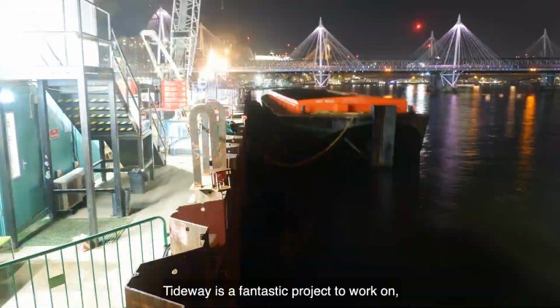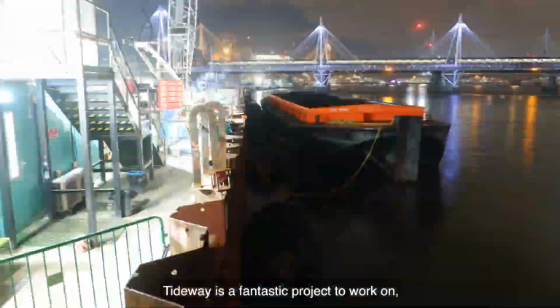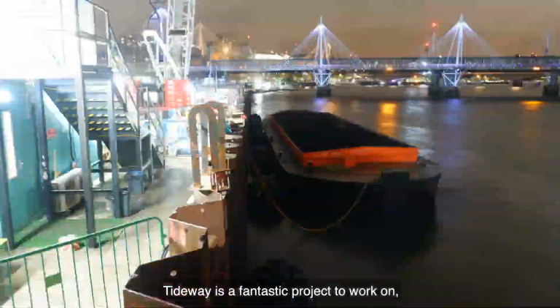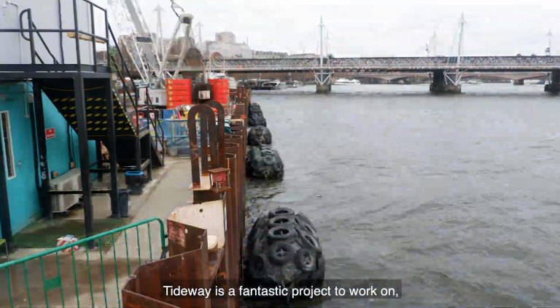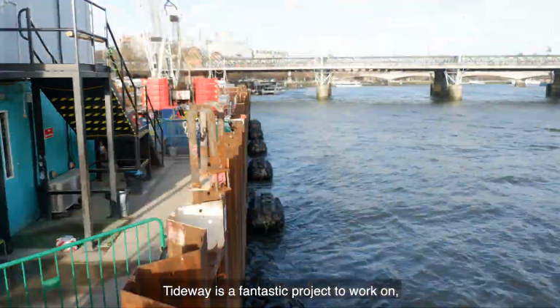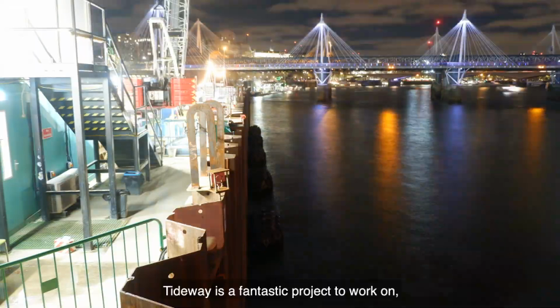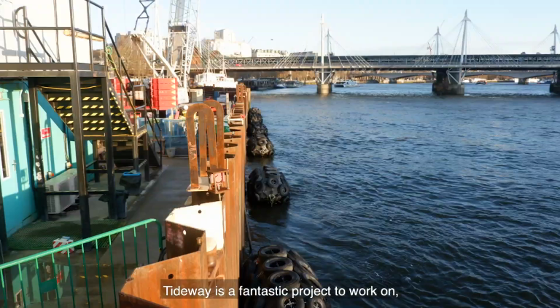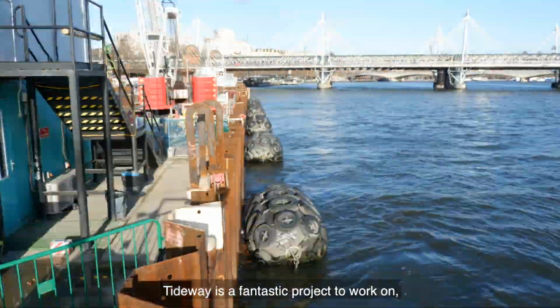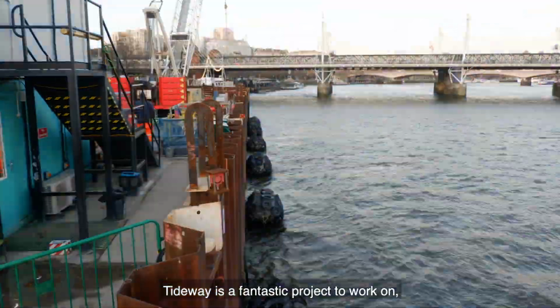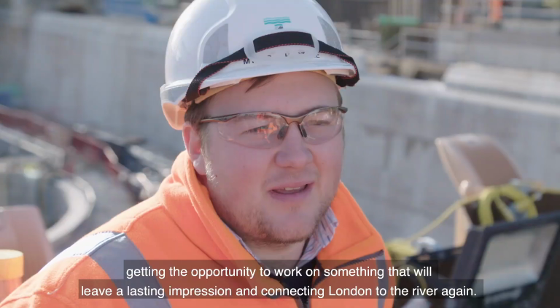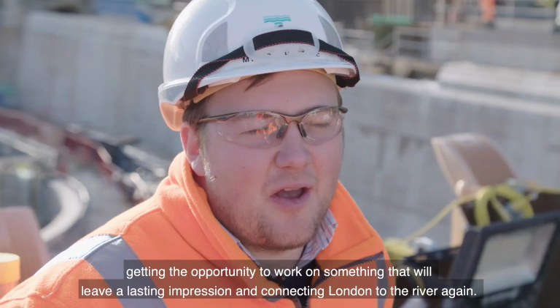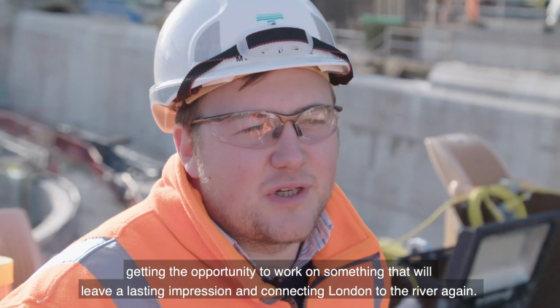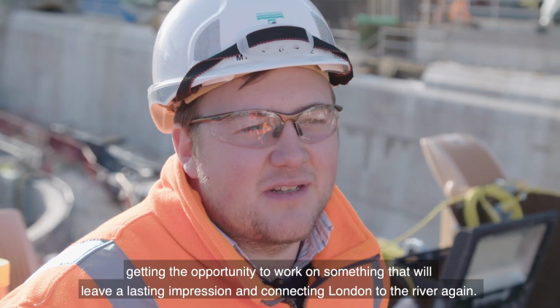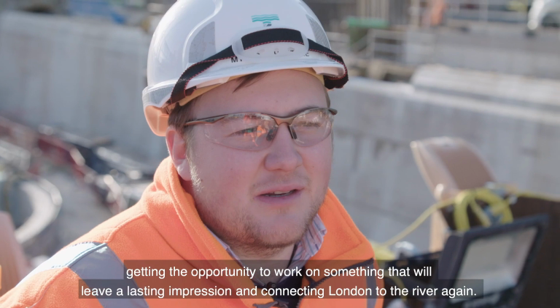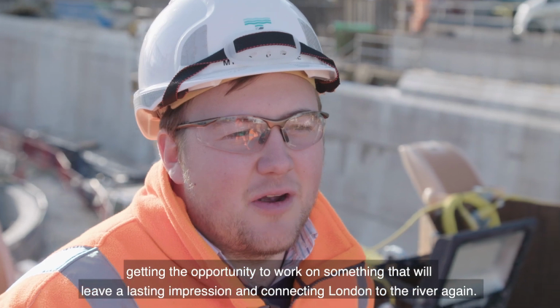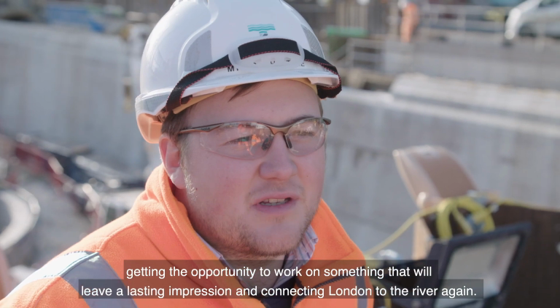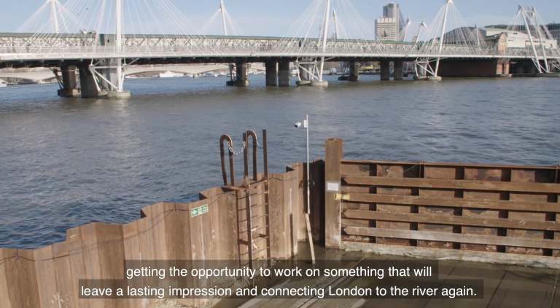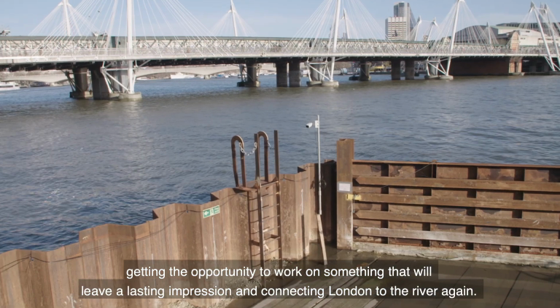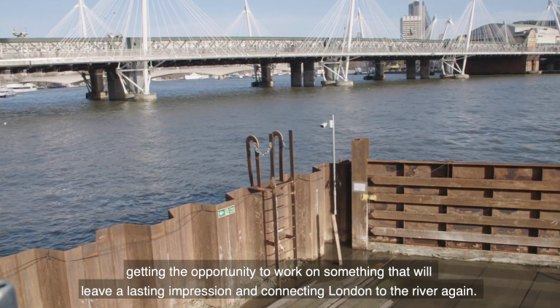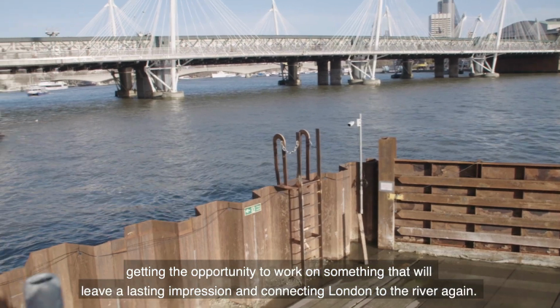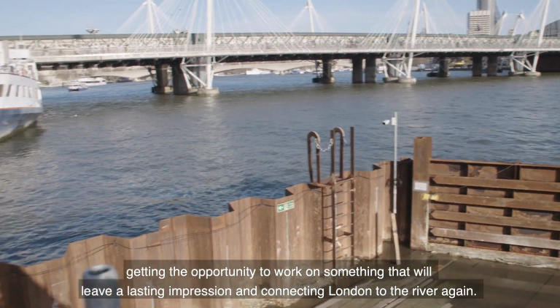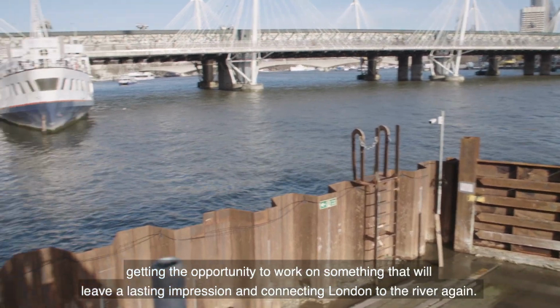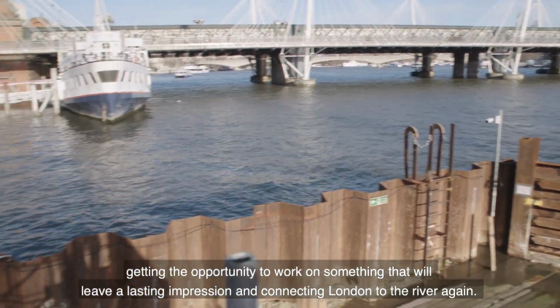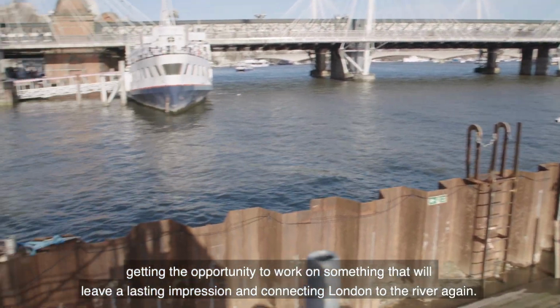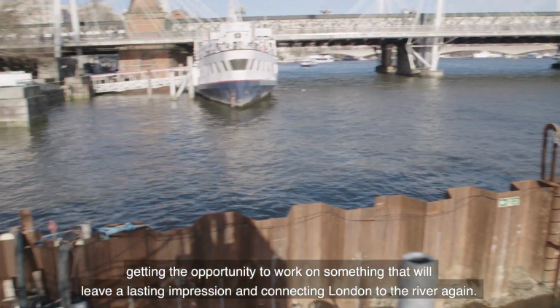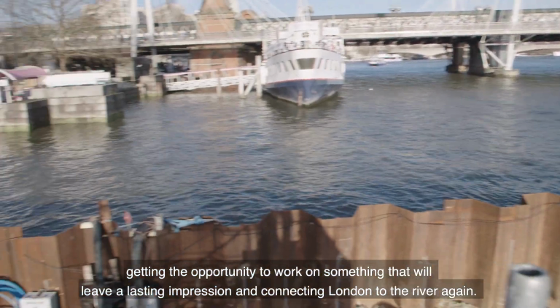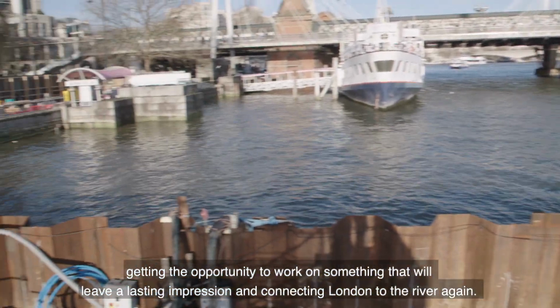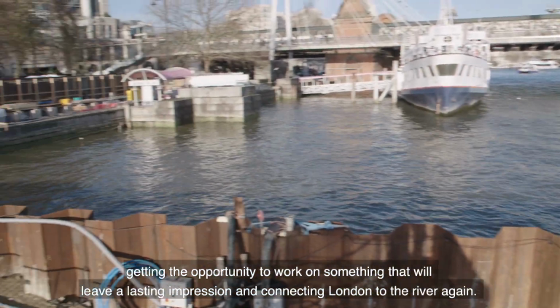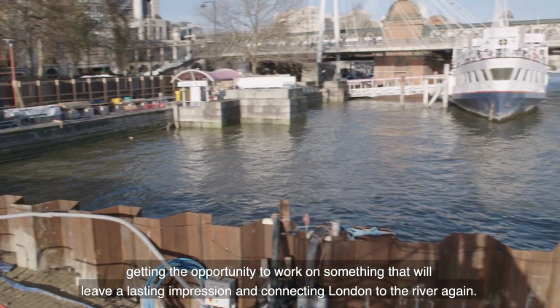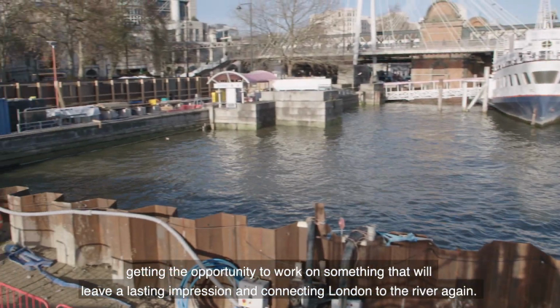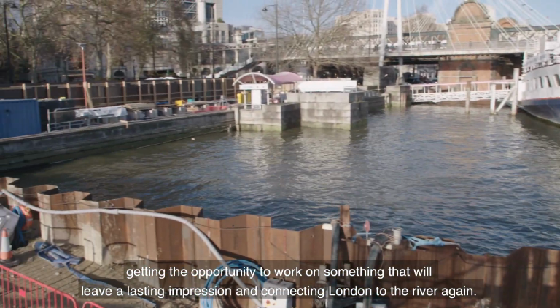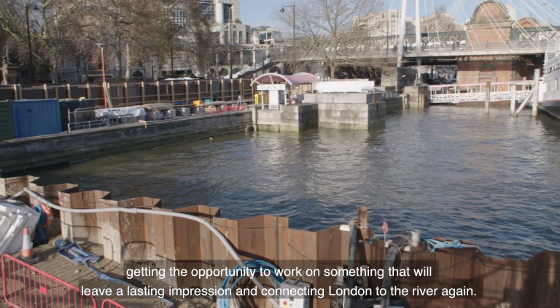Tideway is a fantastic project to work on, getting the opportunity to work on something that will leave a lasting impression and connecting London to the river again.